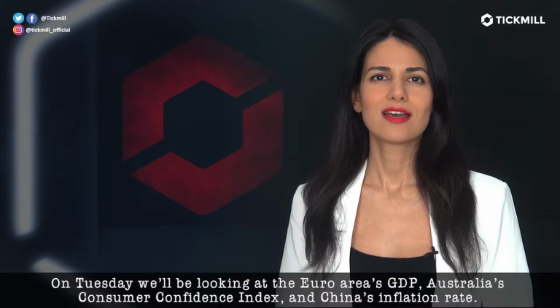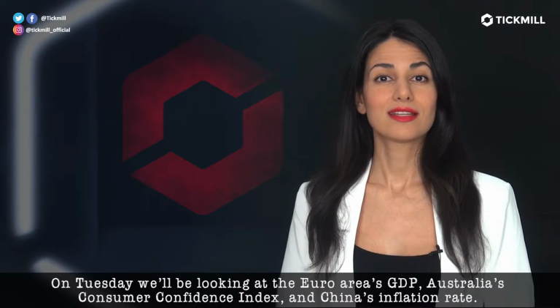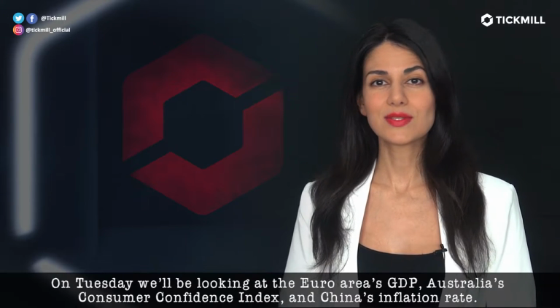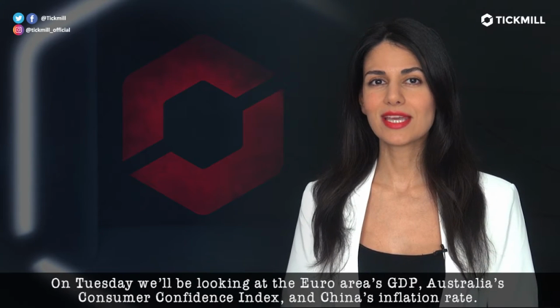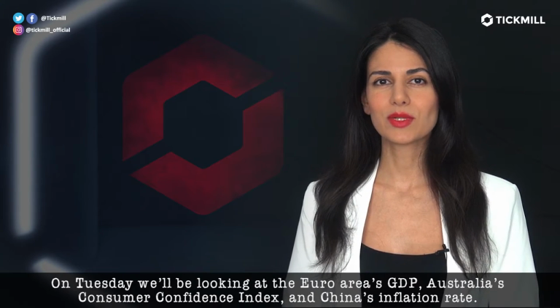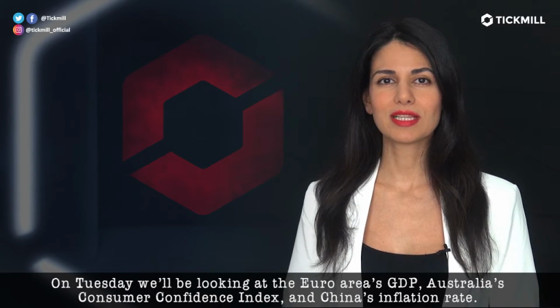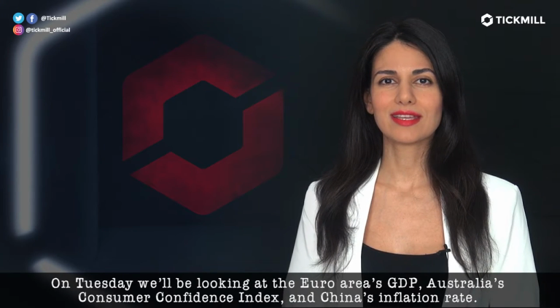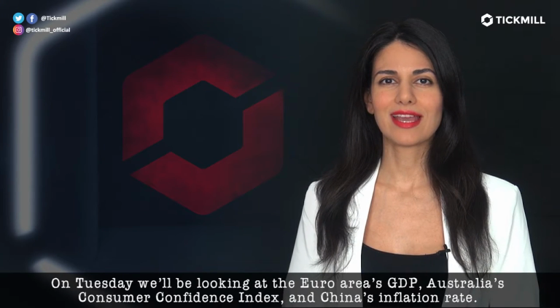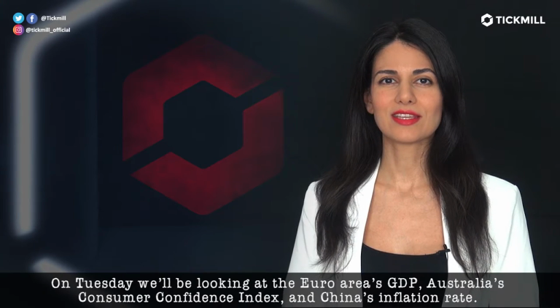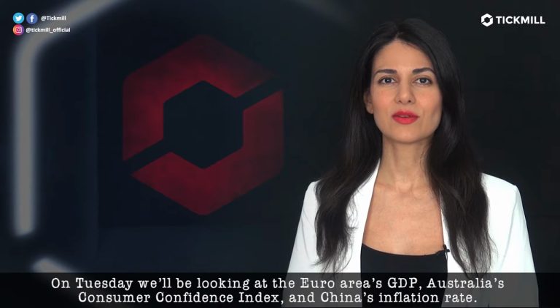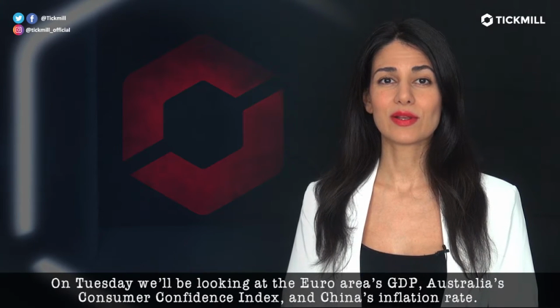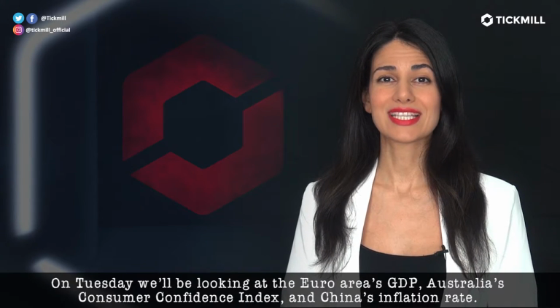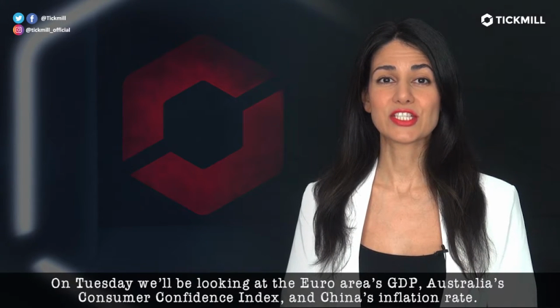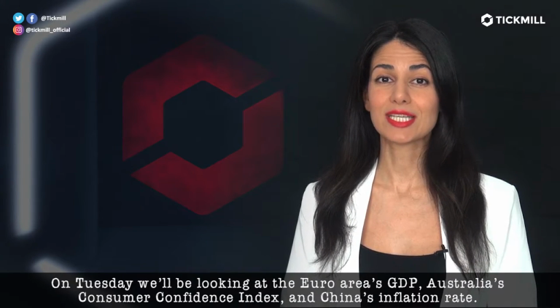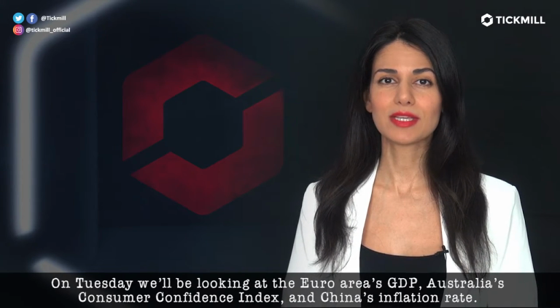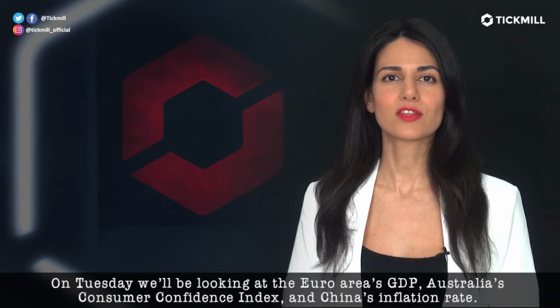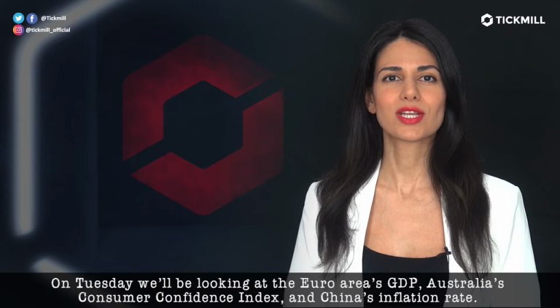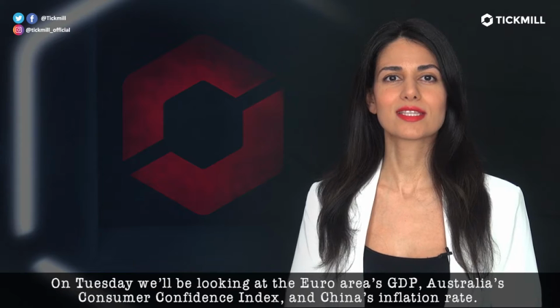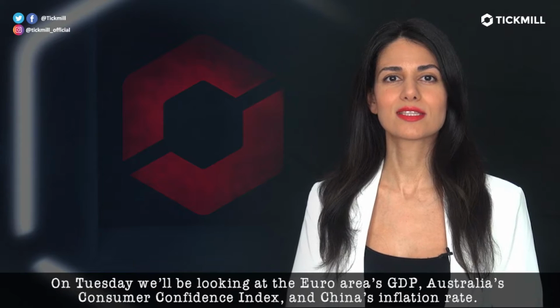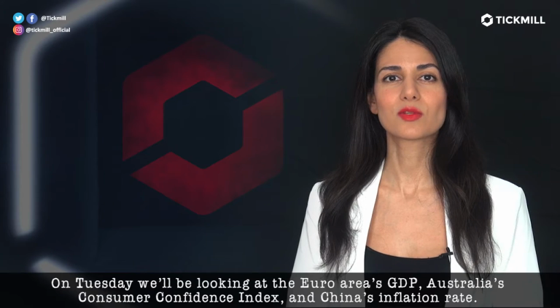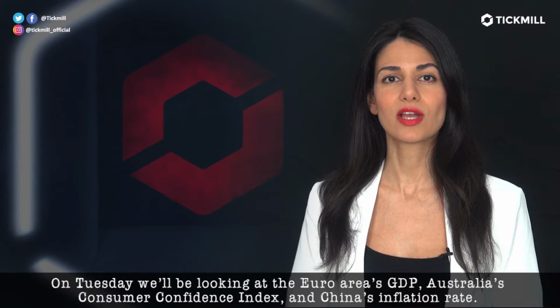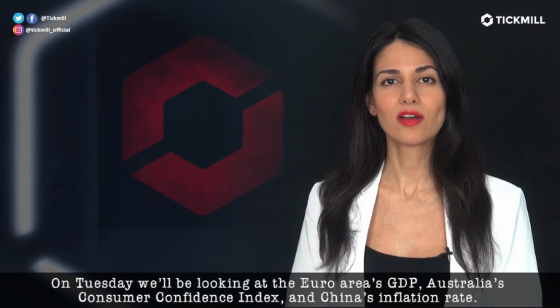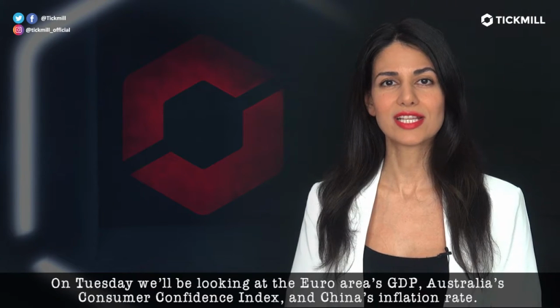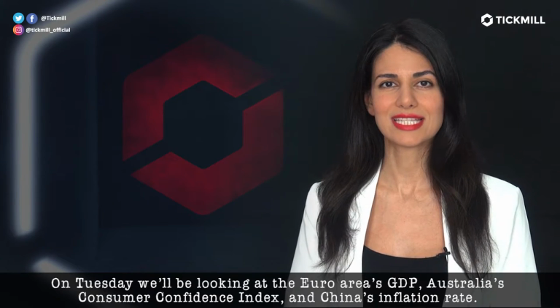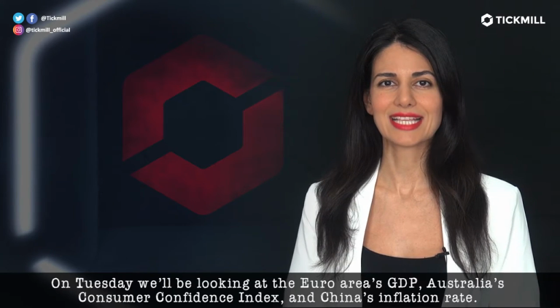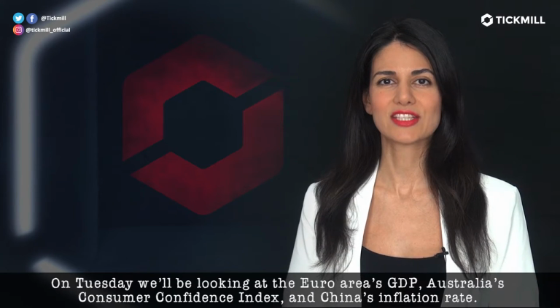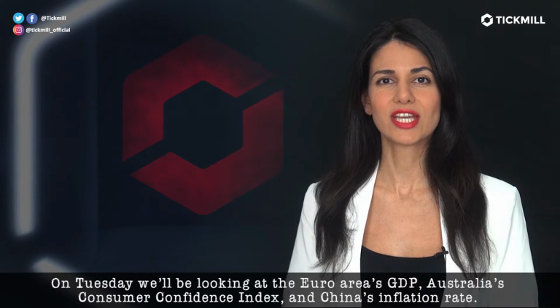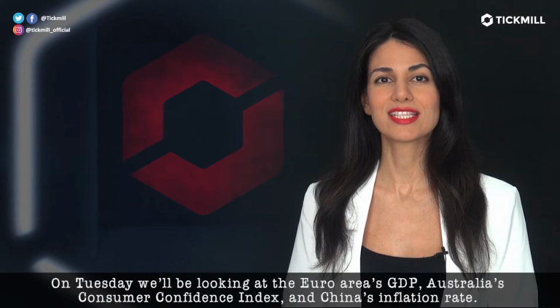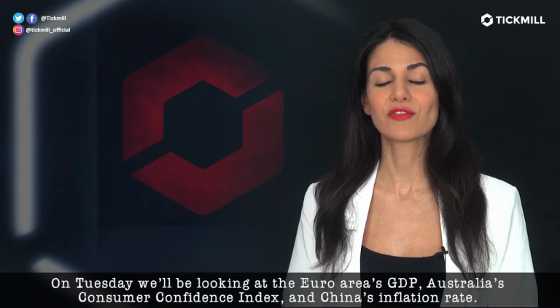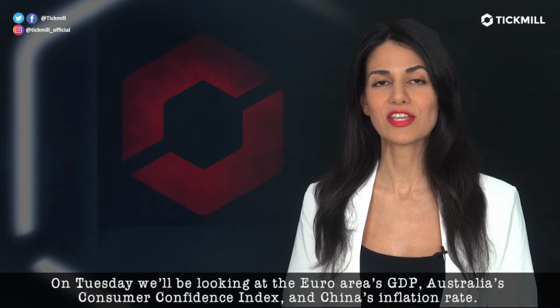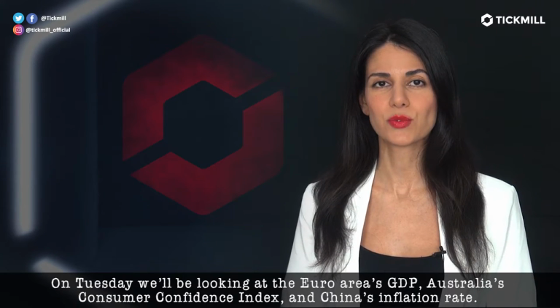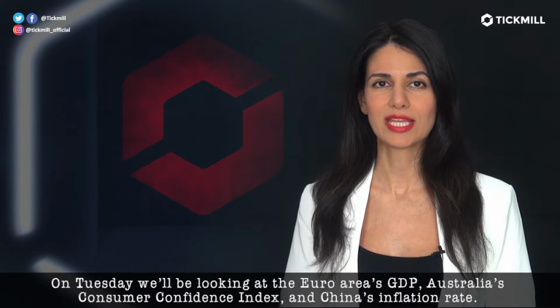On Tuesday, we'll be looking at the euro area's GDP, Australia's Consumer Confidence Index, and China's inflation rate.